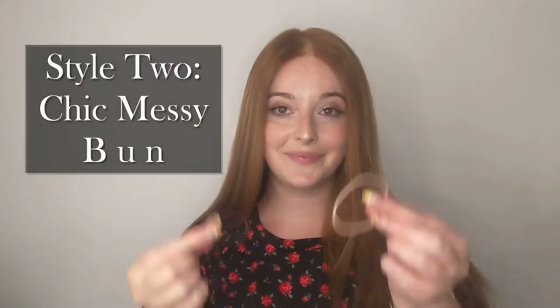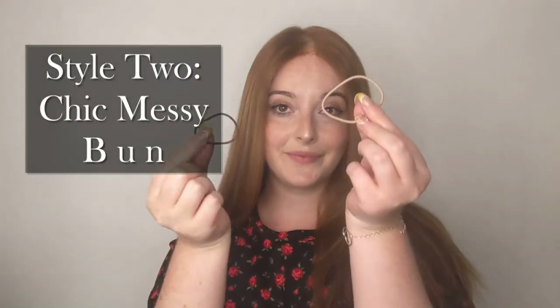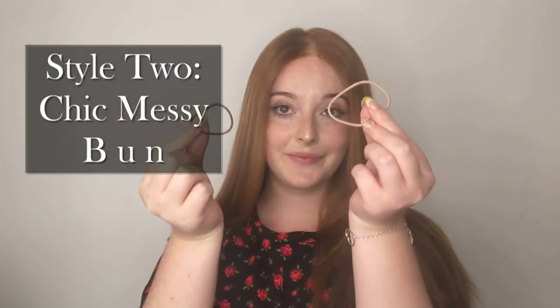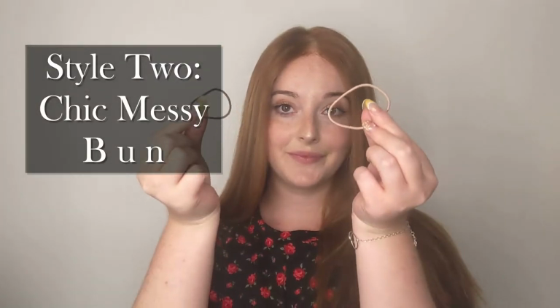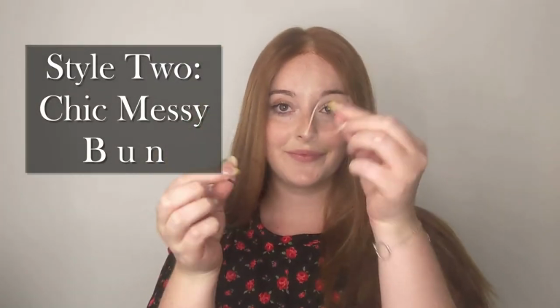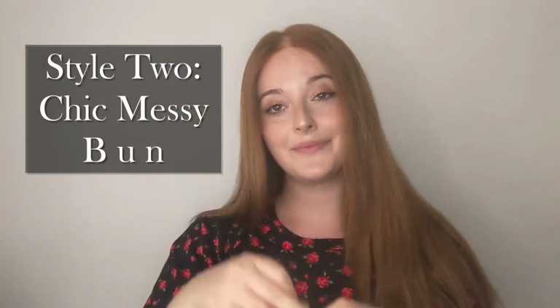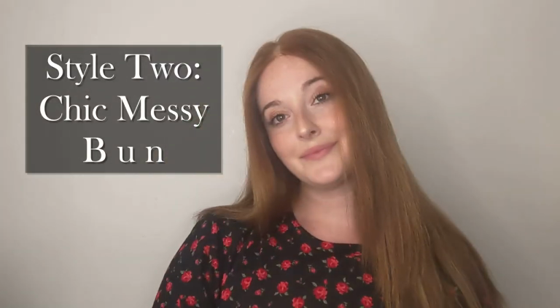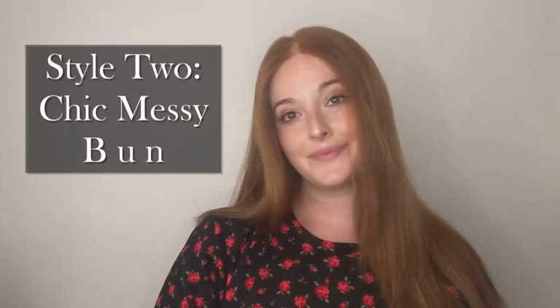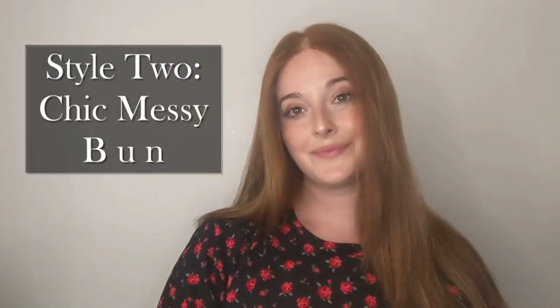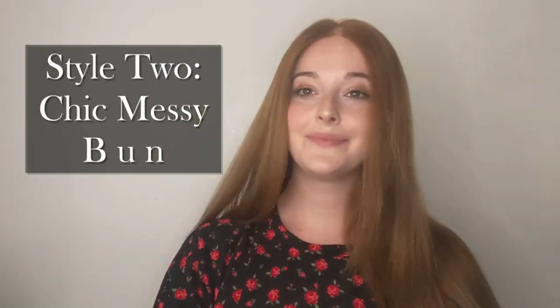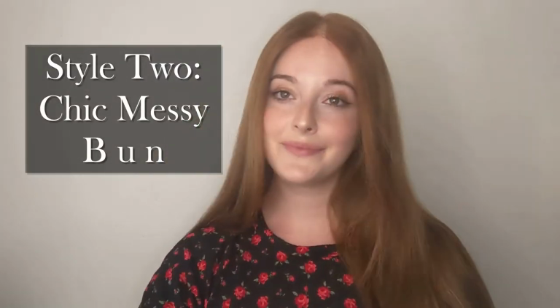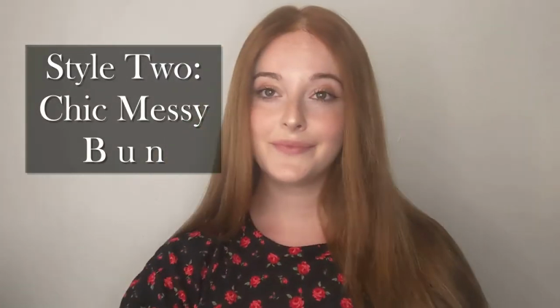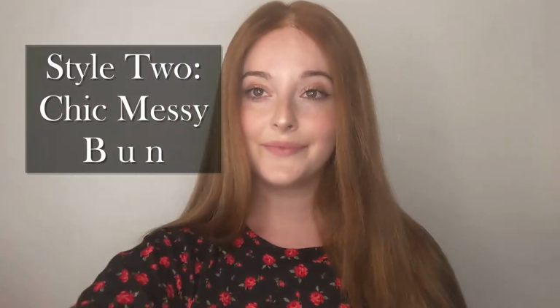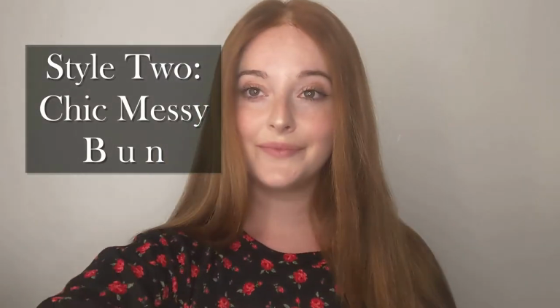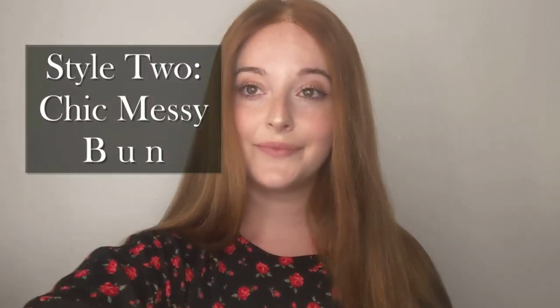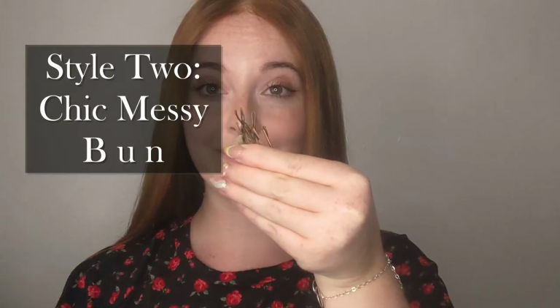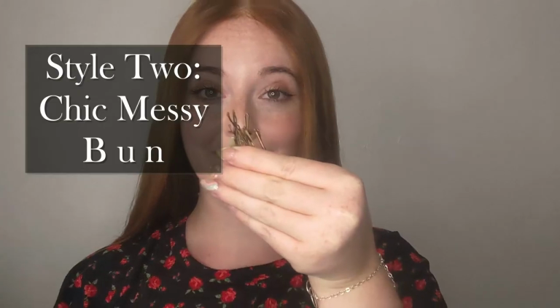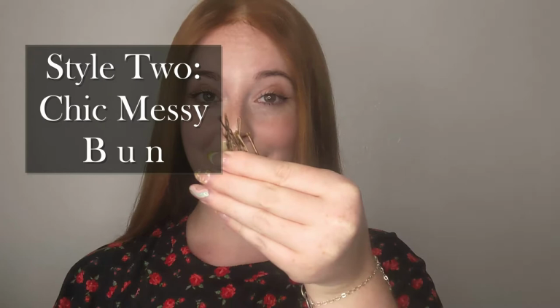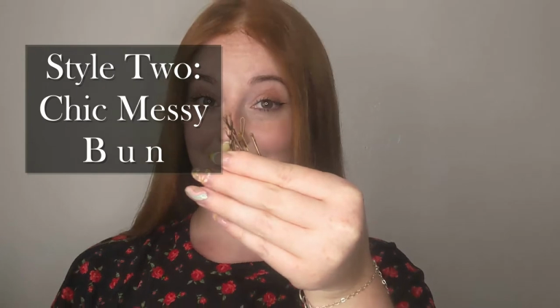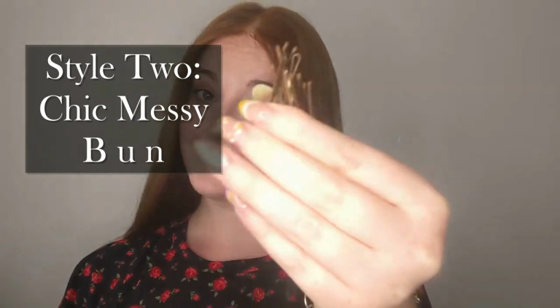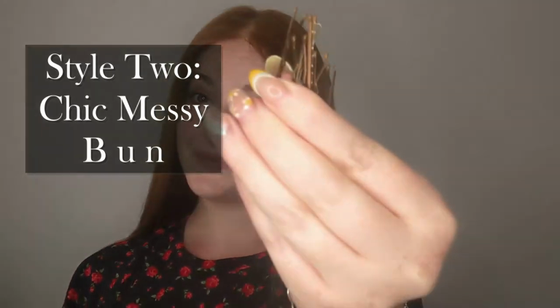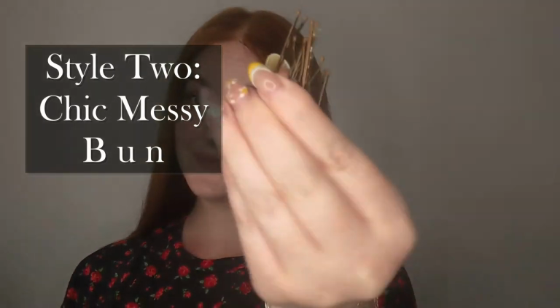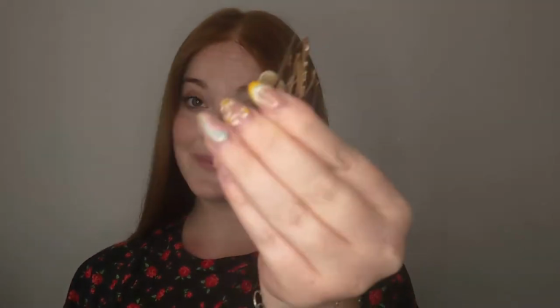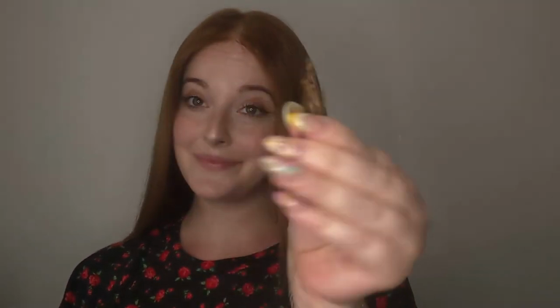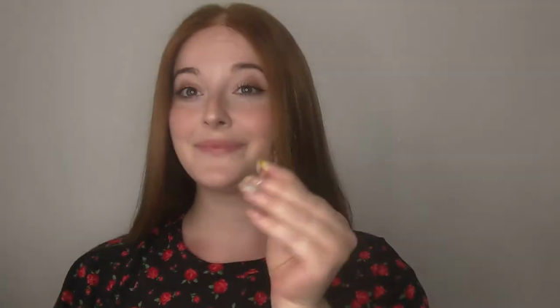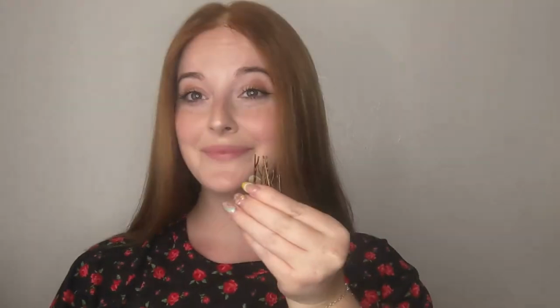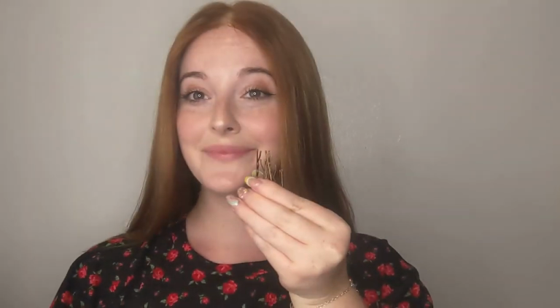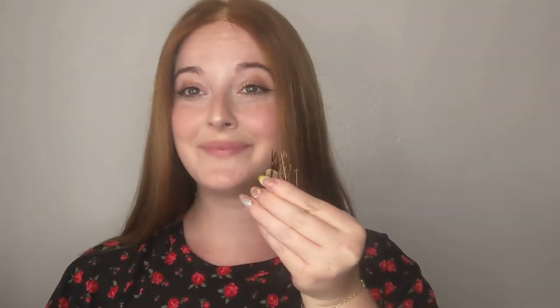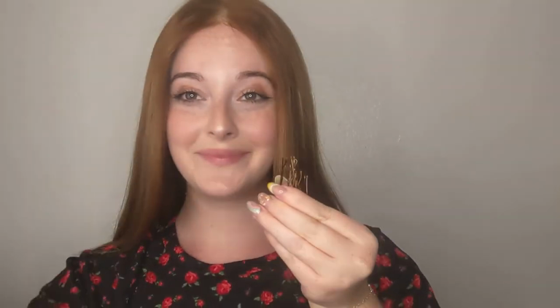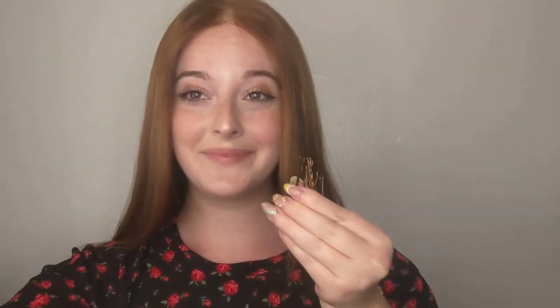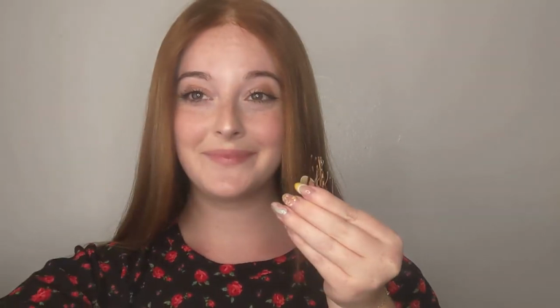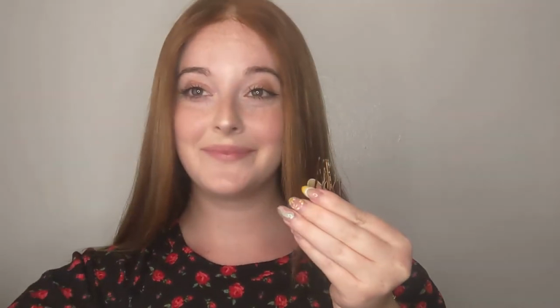For this next style, you're going to need two hair ties and a bunch of bobby pins — make sure to have them on hand for any flyaways and layers.